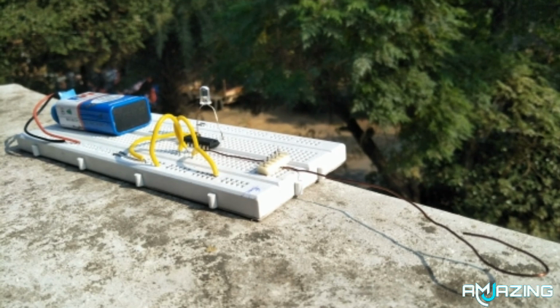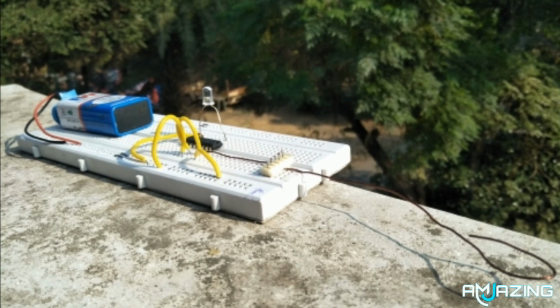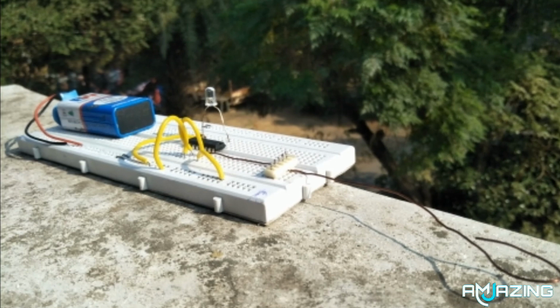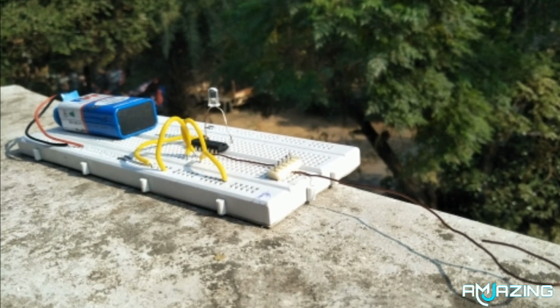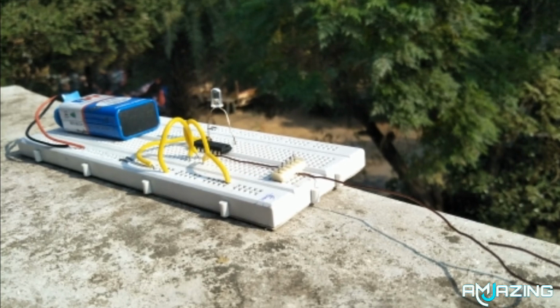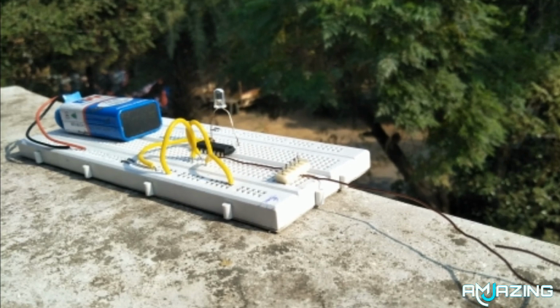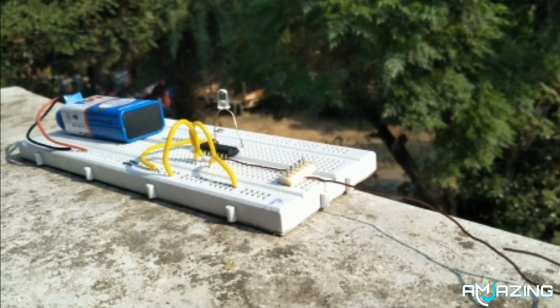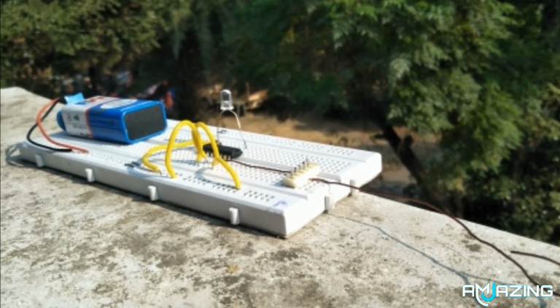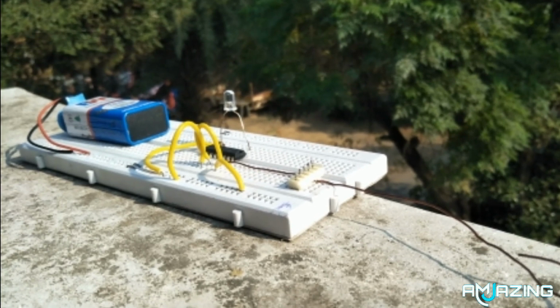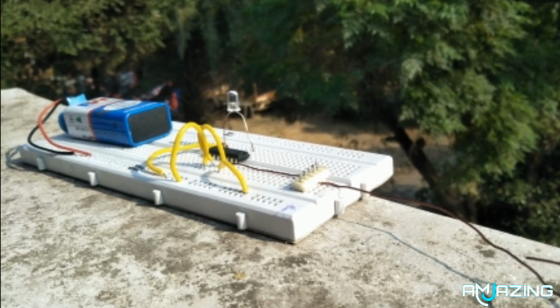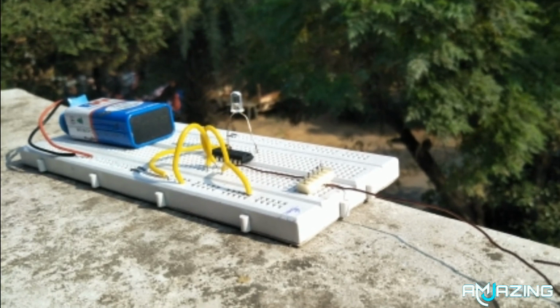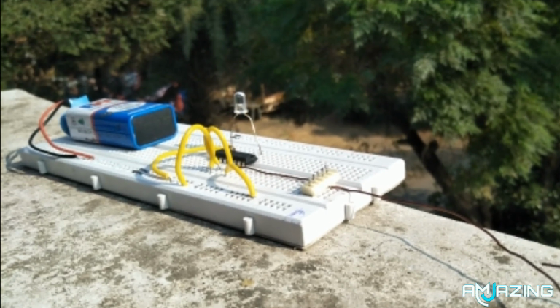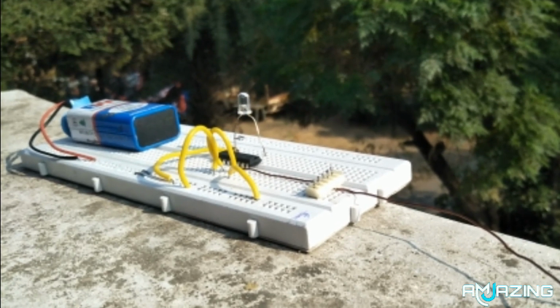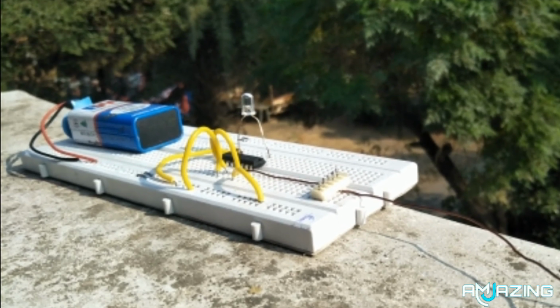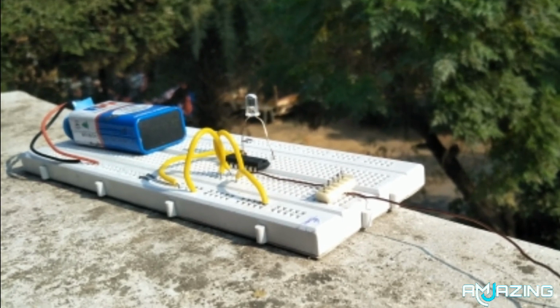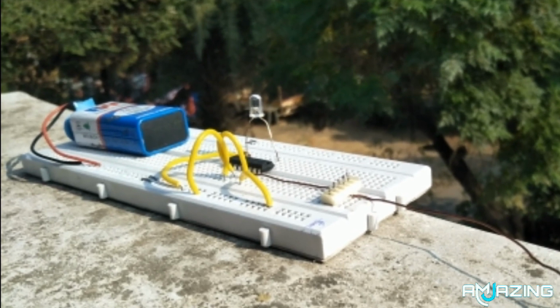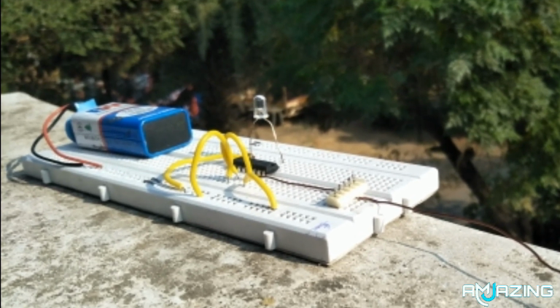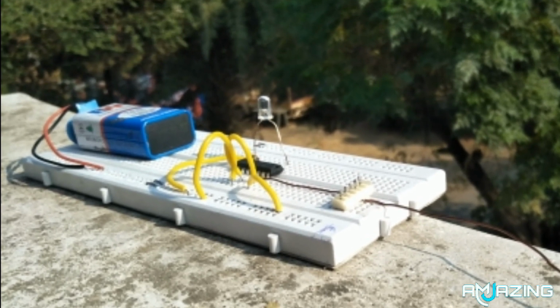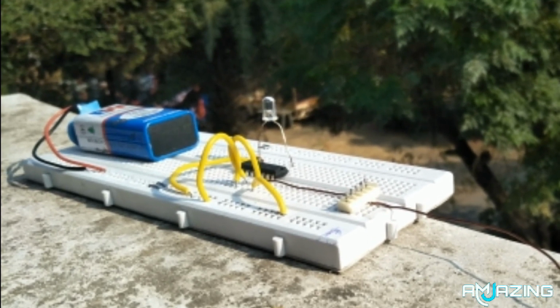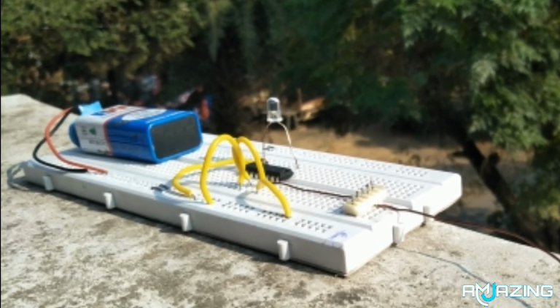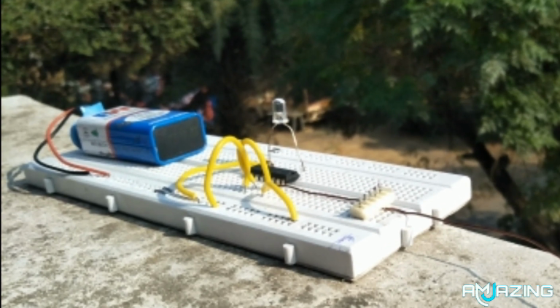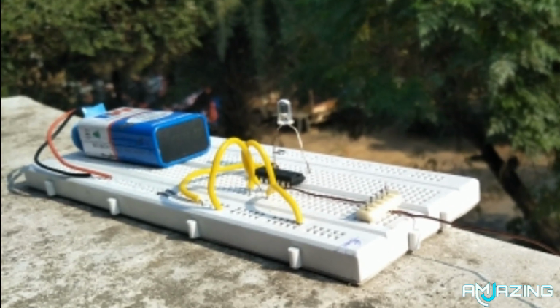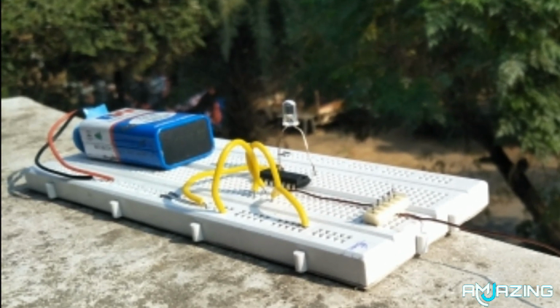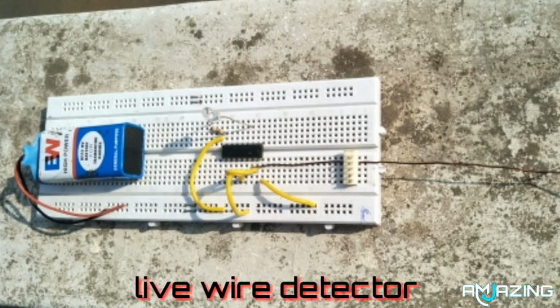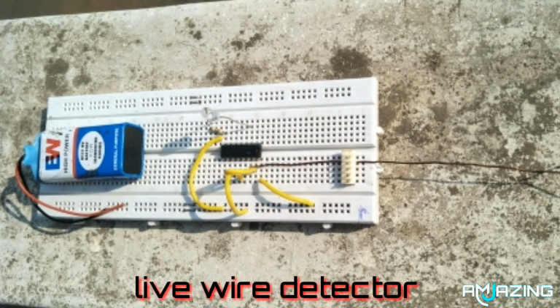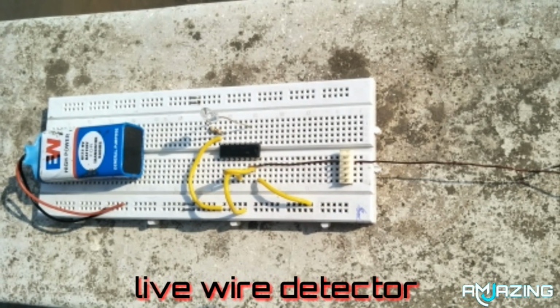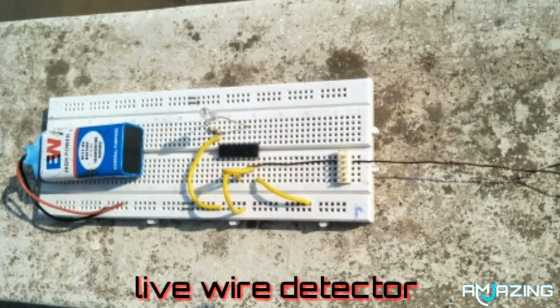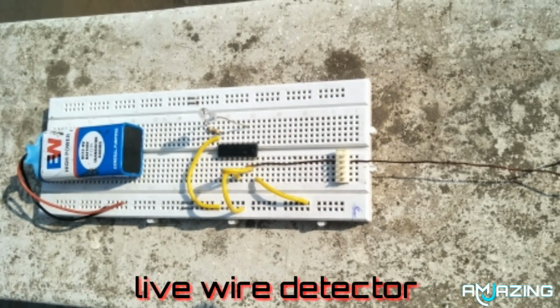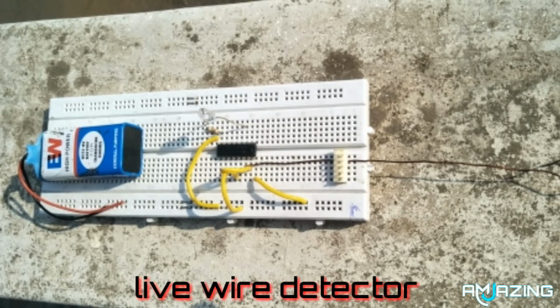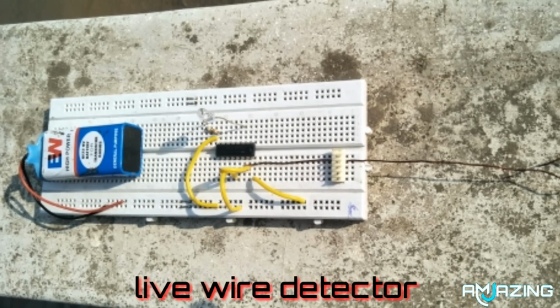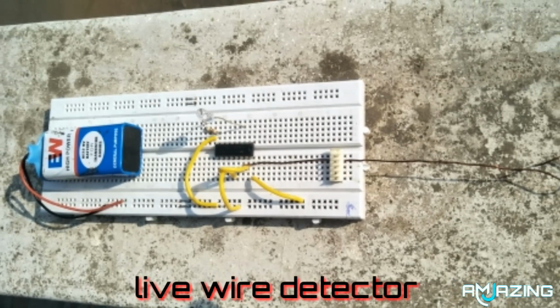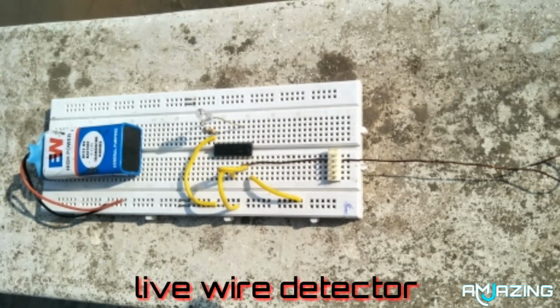Hello friends, welcome to my channel AmazingMJ. Today we are going to make a live wire detector.